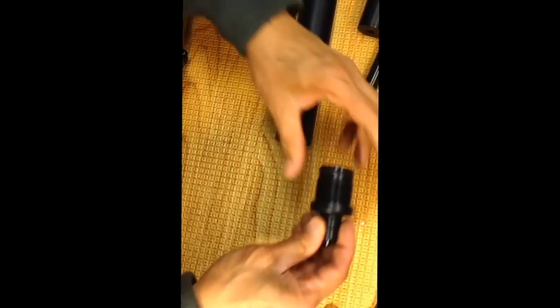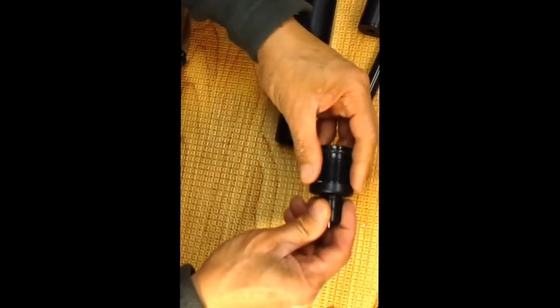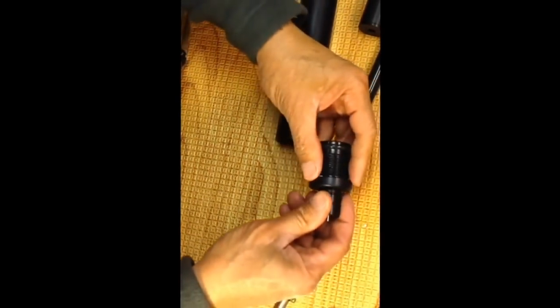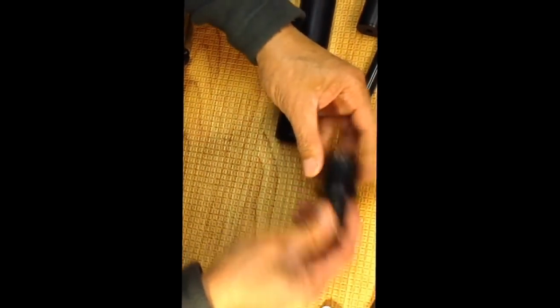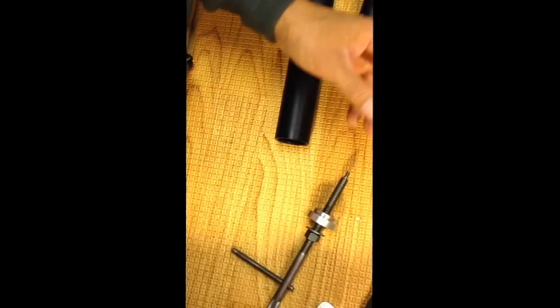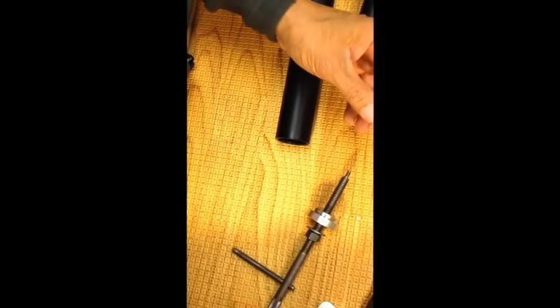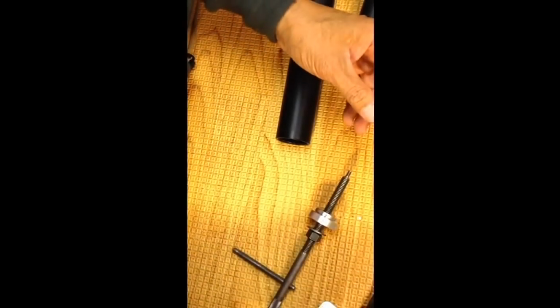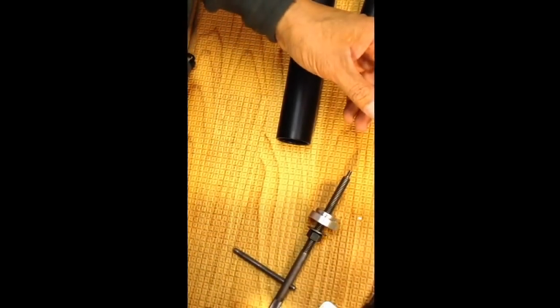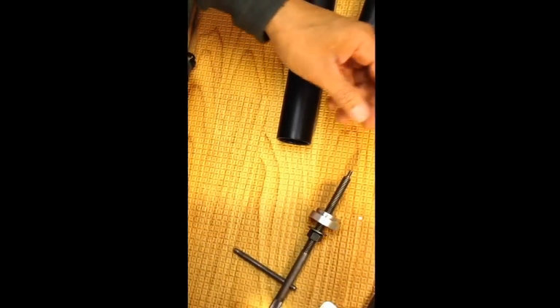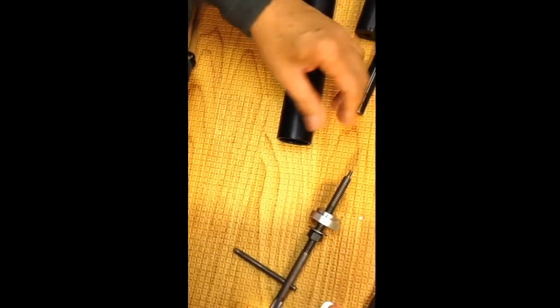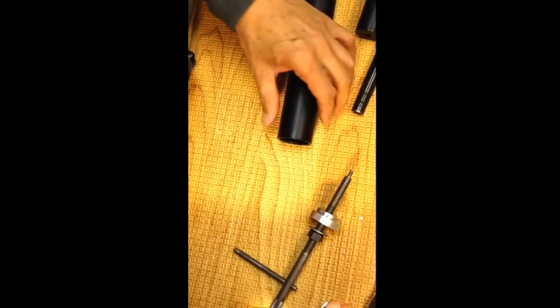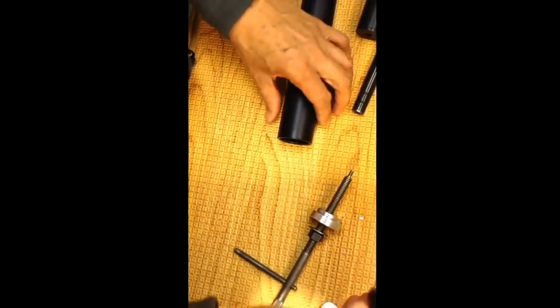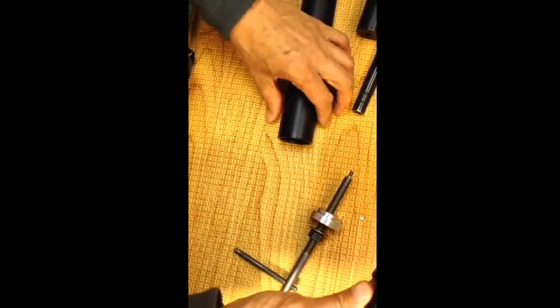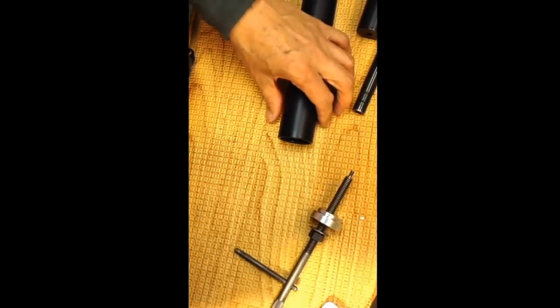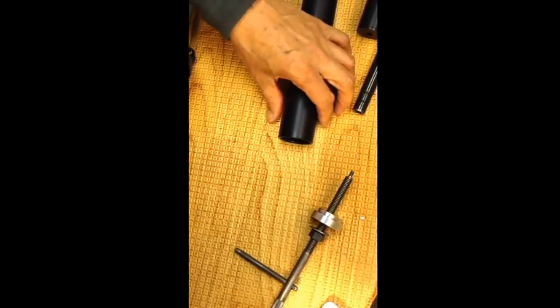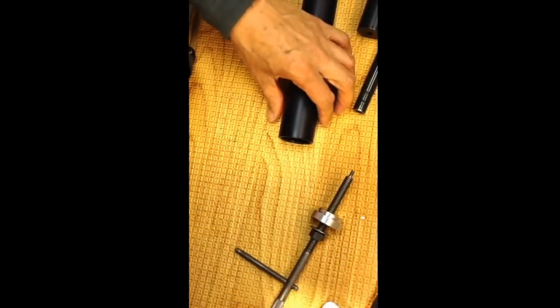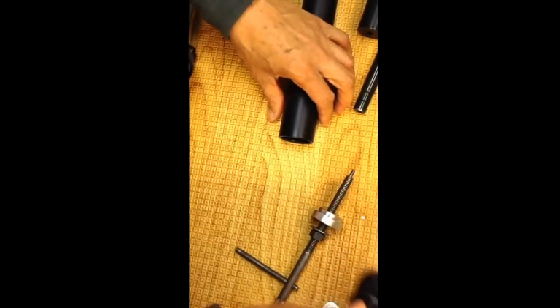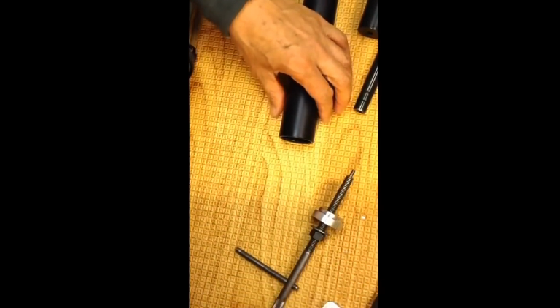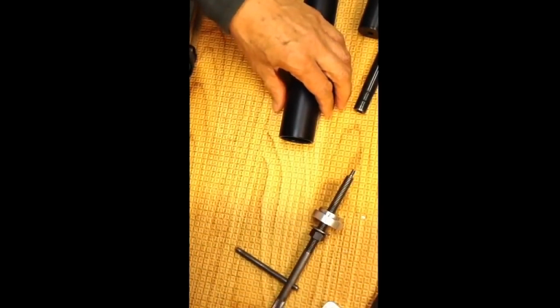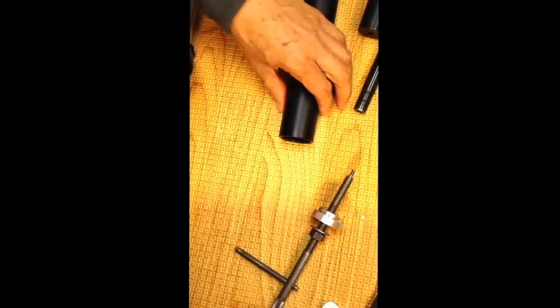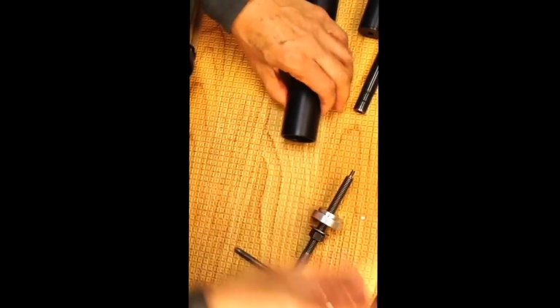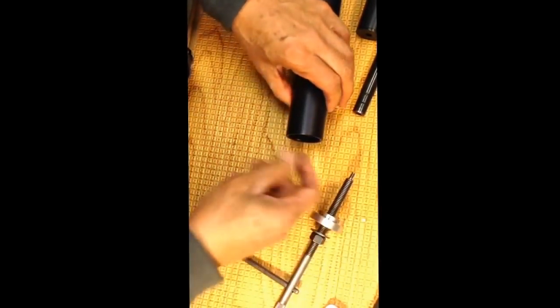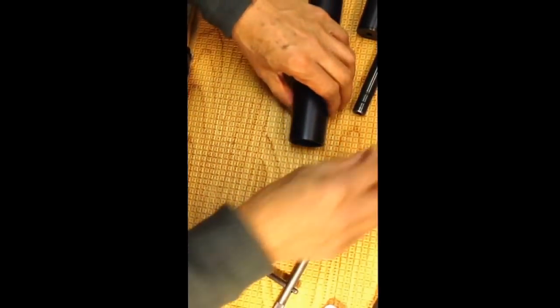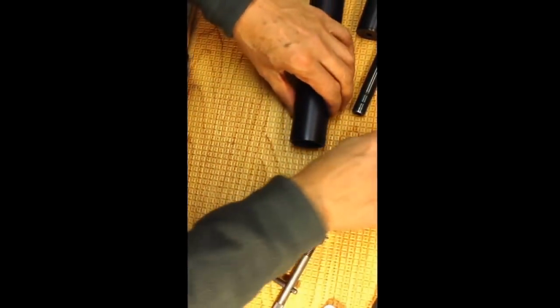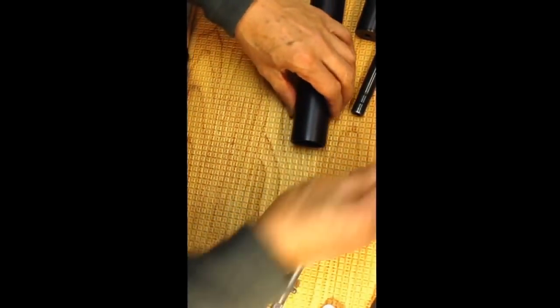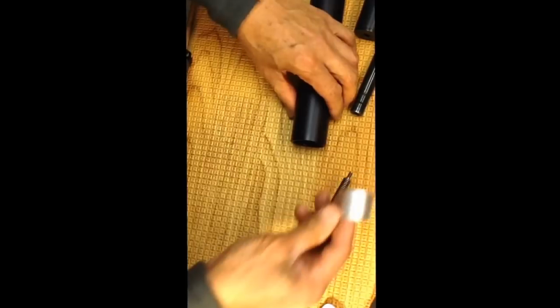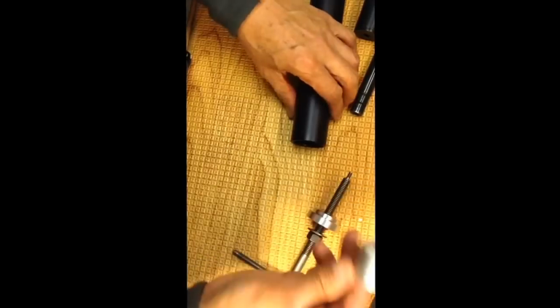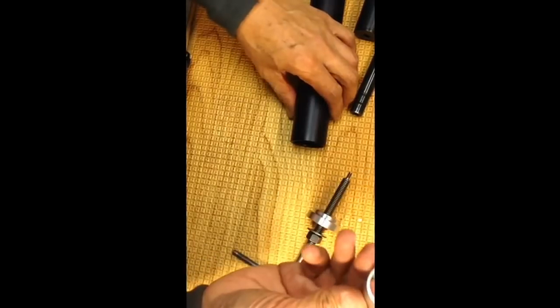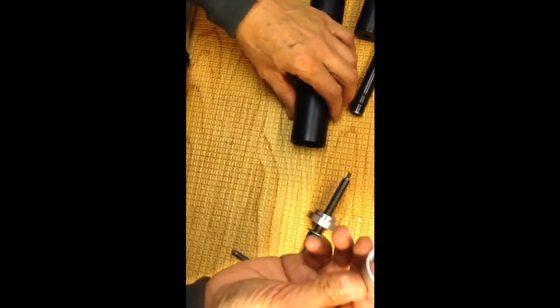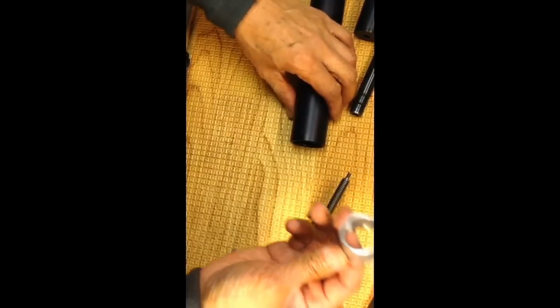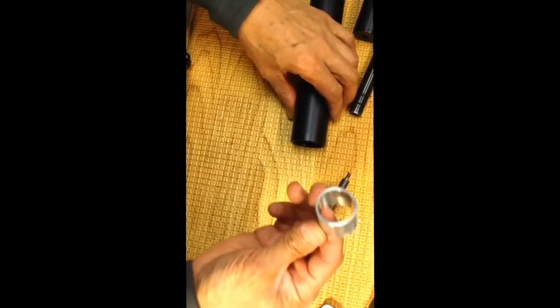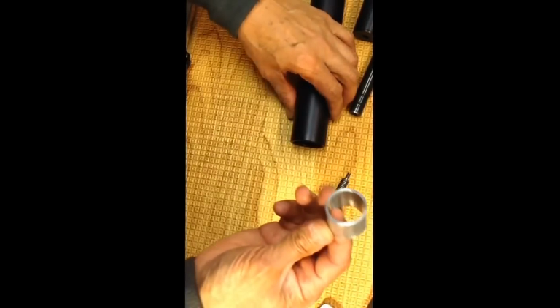Yank out the firing valve. Take out your spacer.